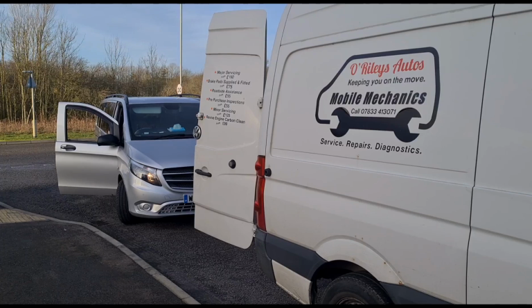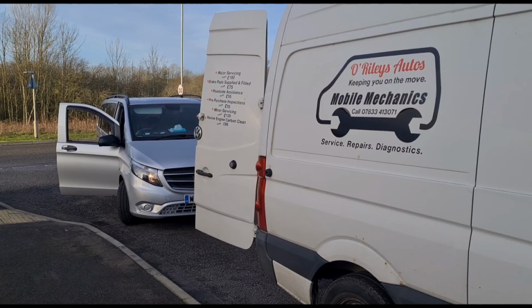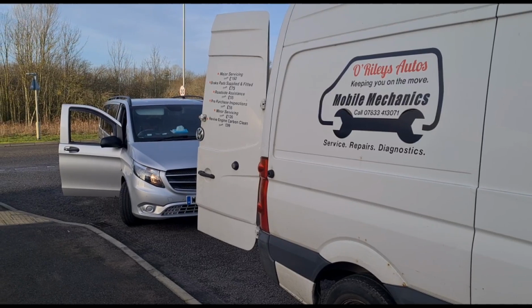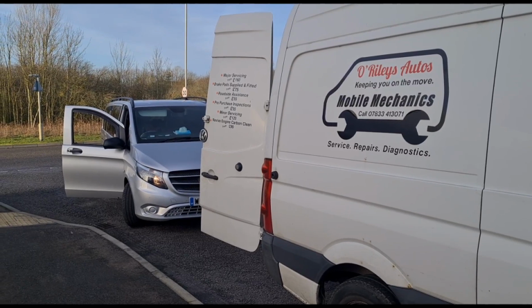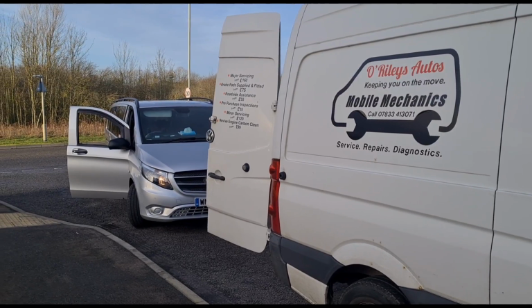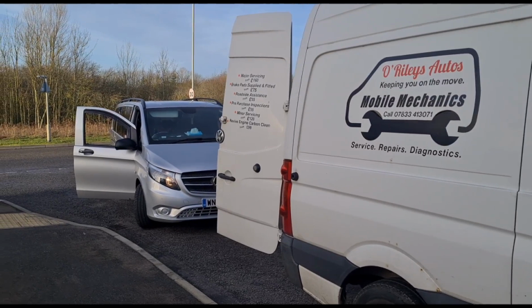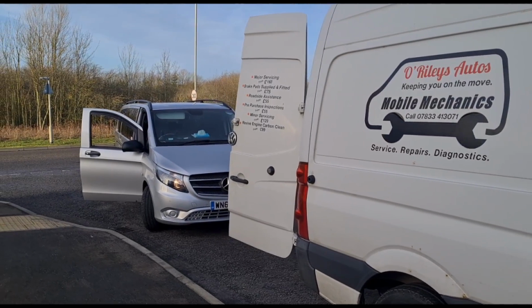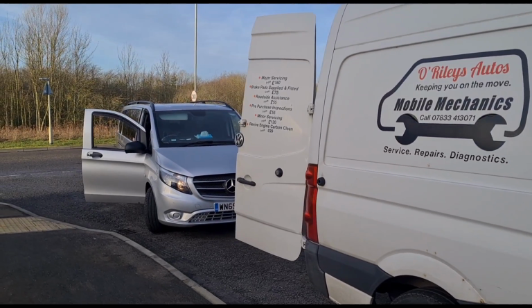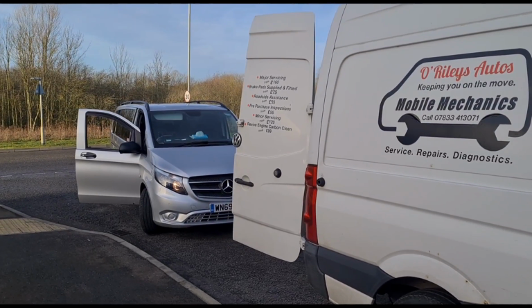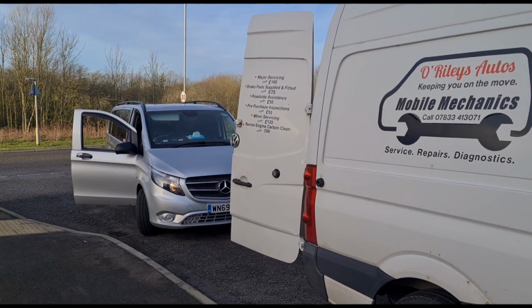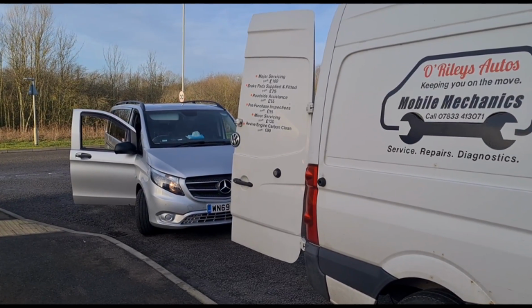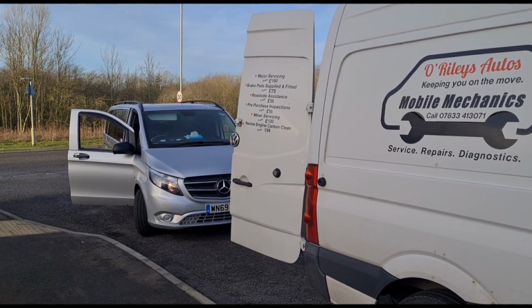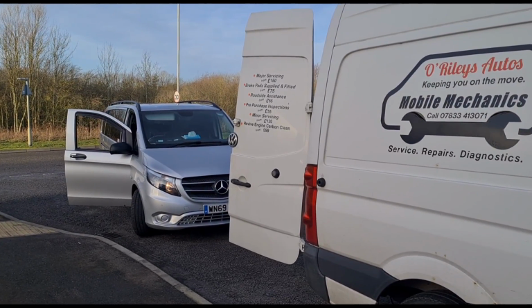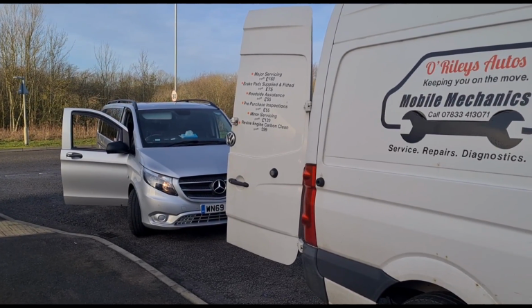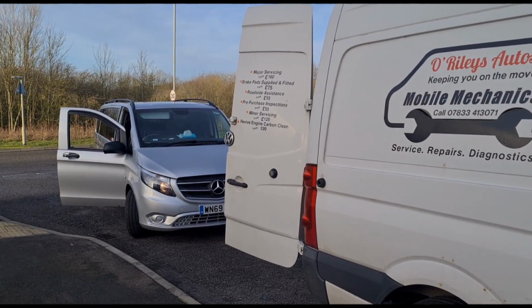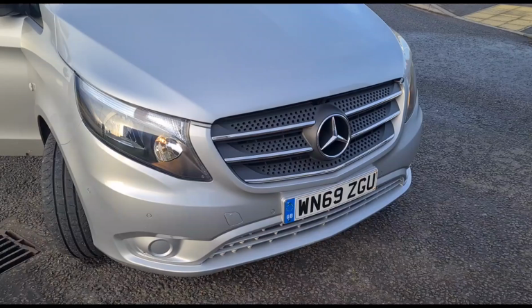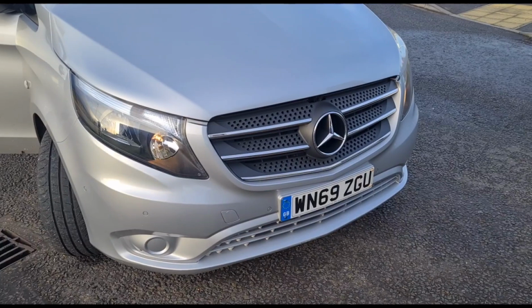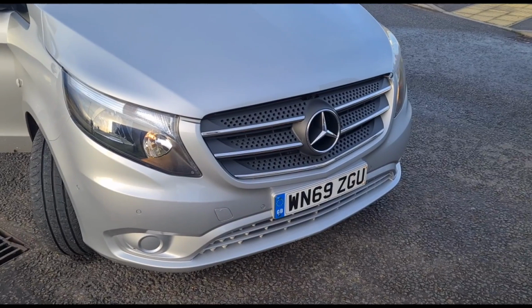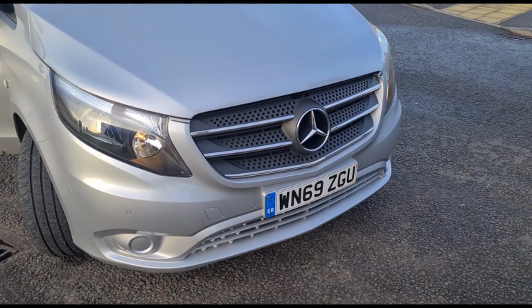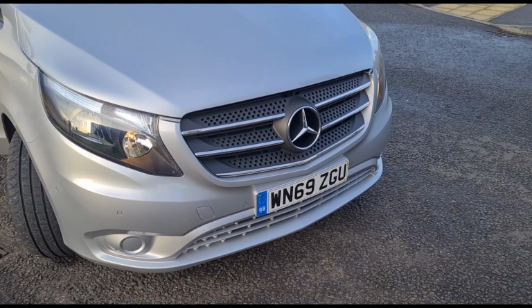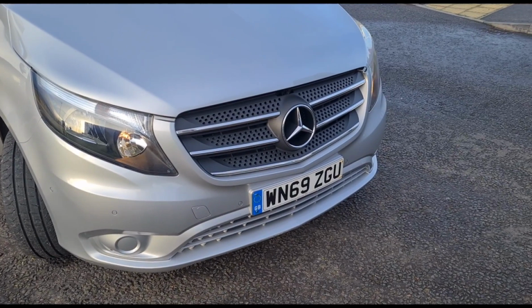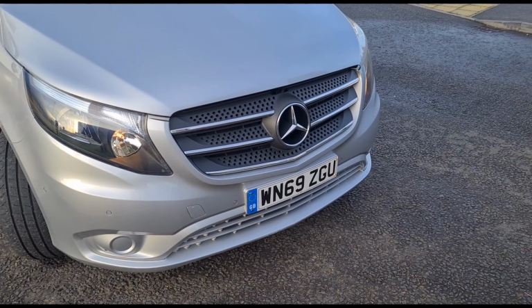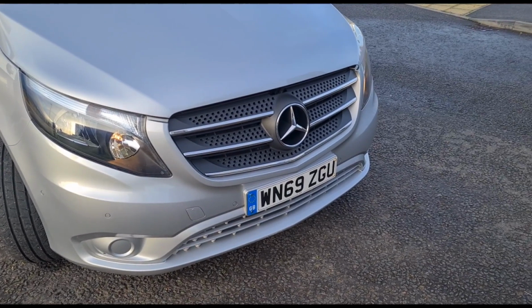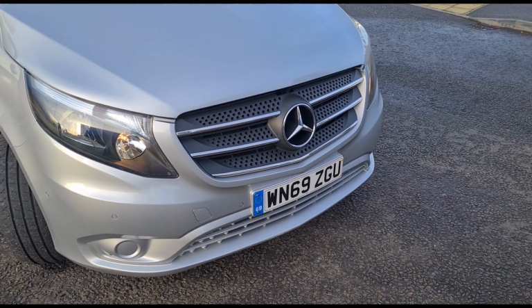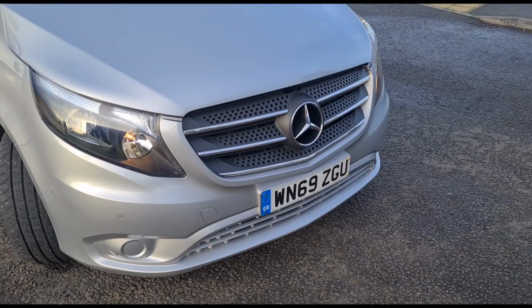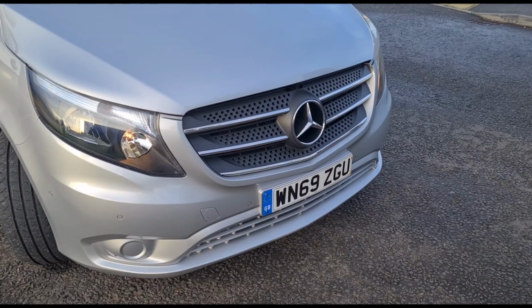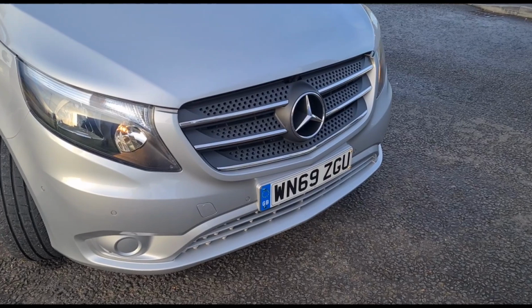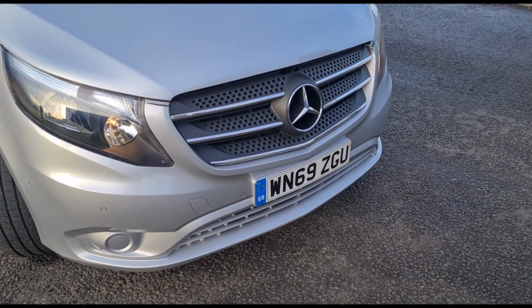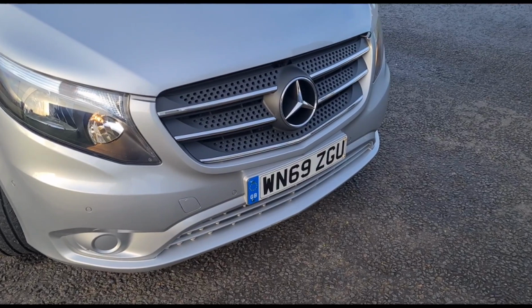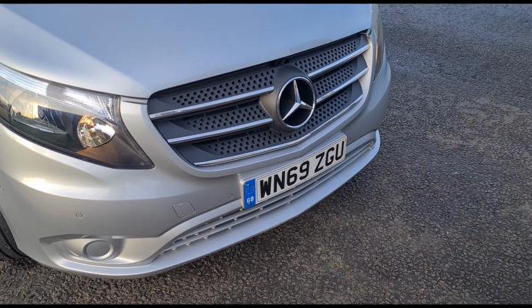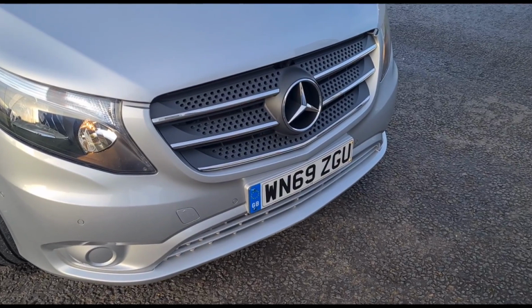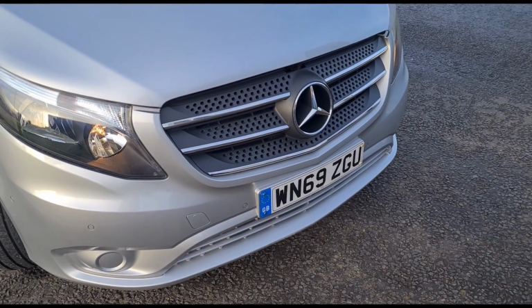Hello, it's Jimmy here at Oirelies. I've got a Mercedes Vito to look at — it's a late 2019 model.